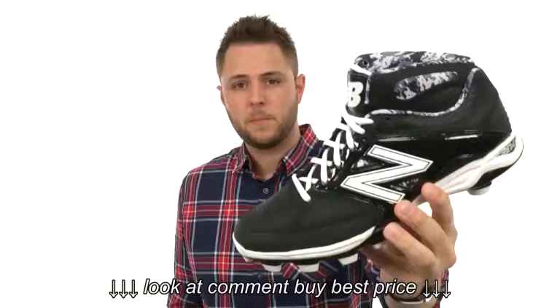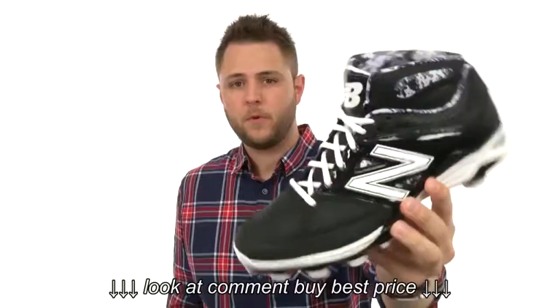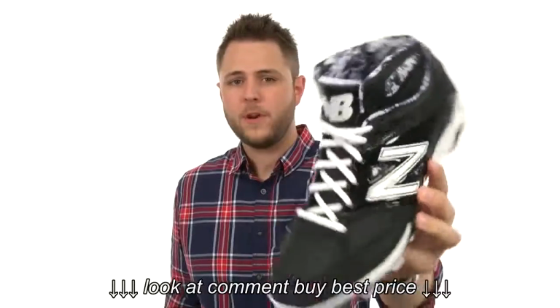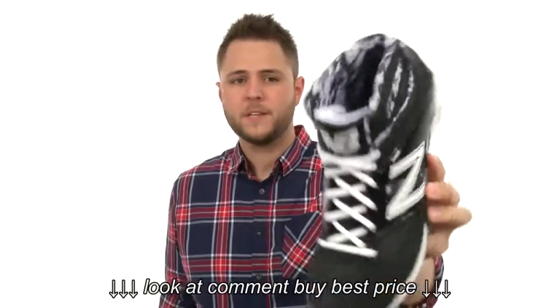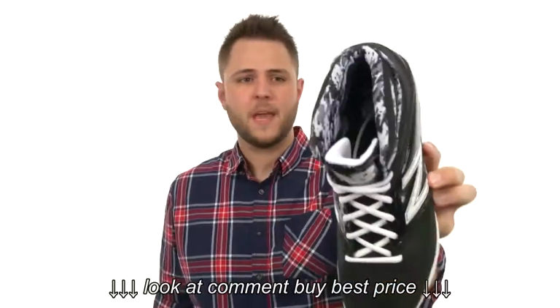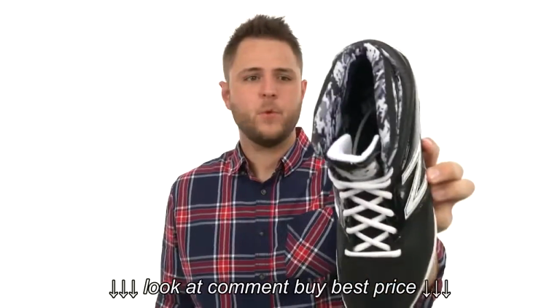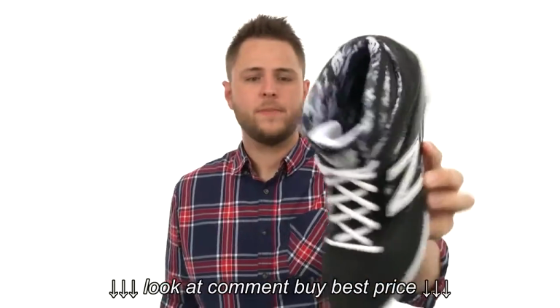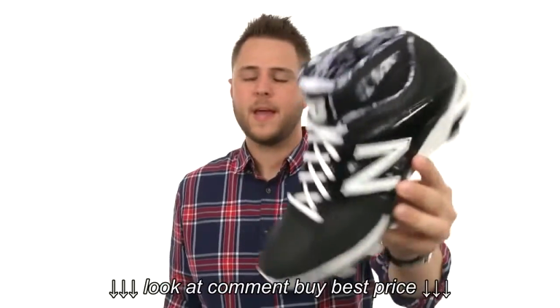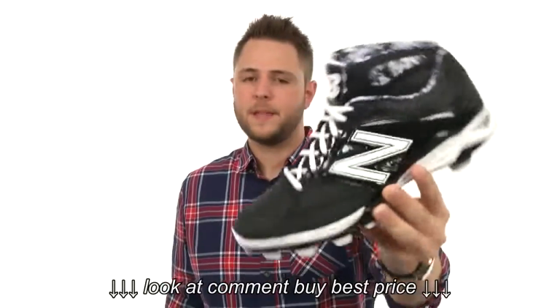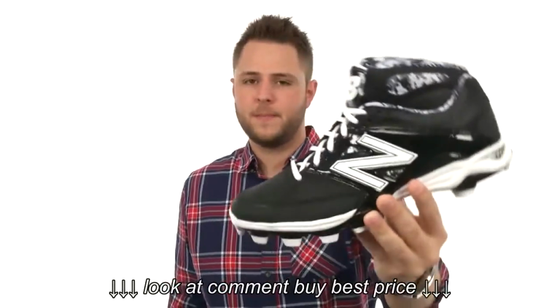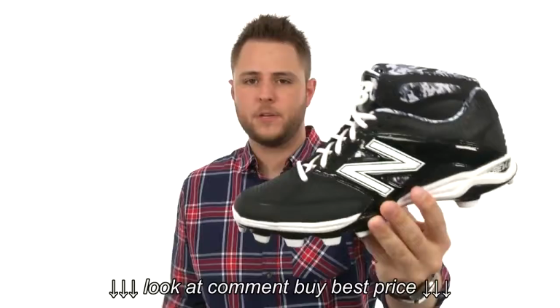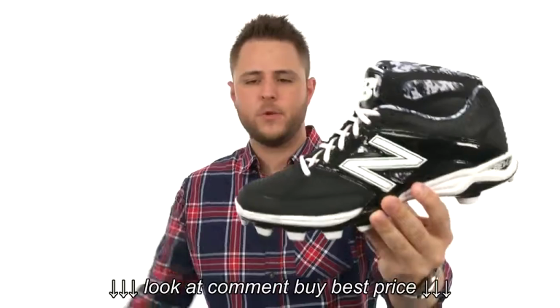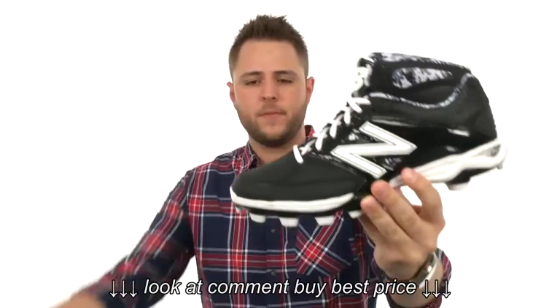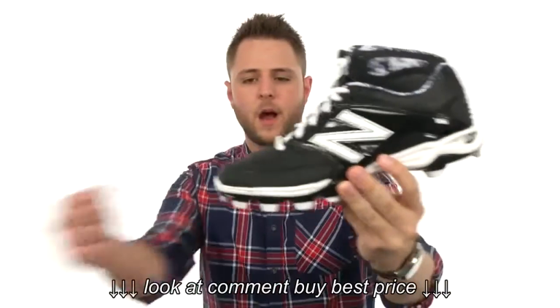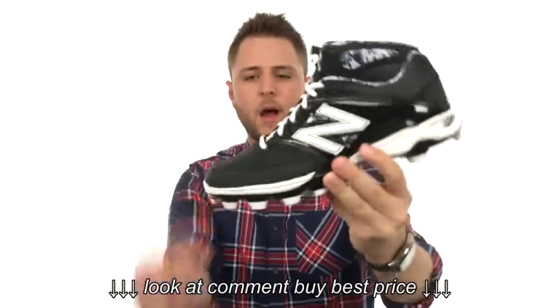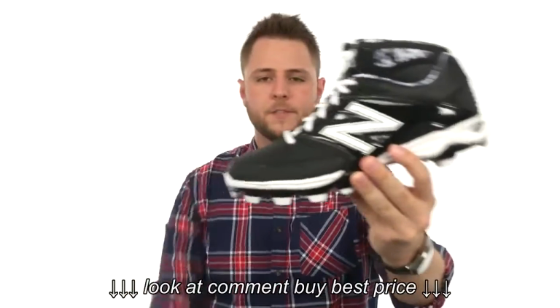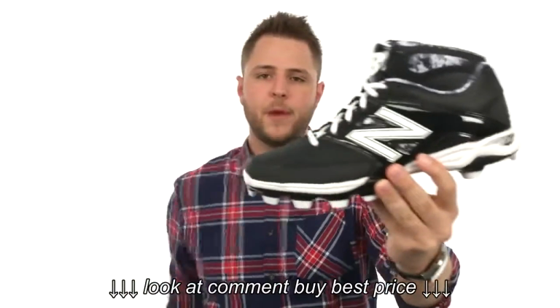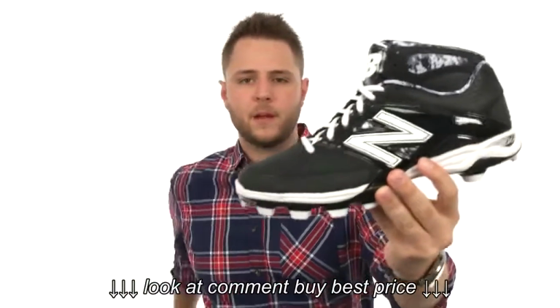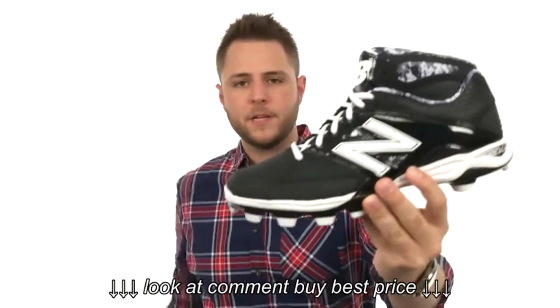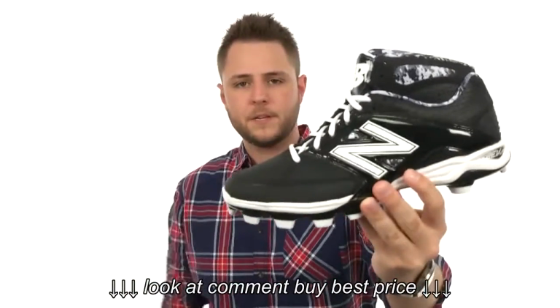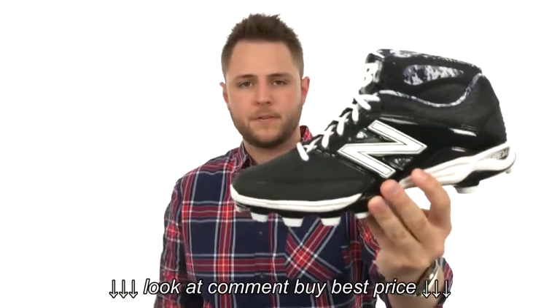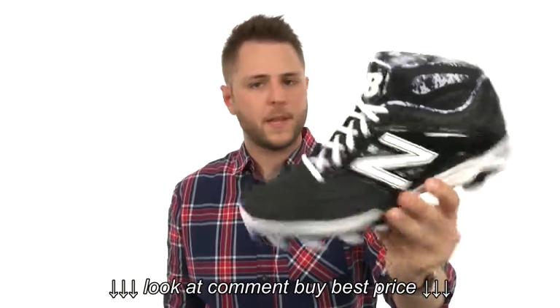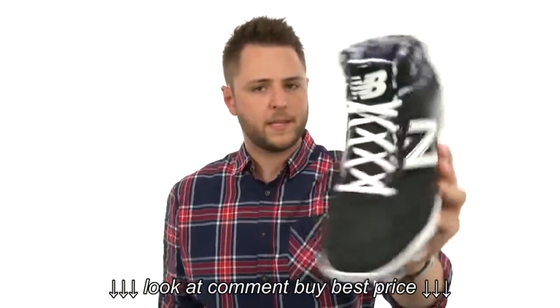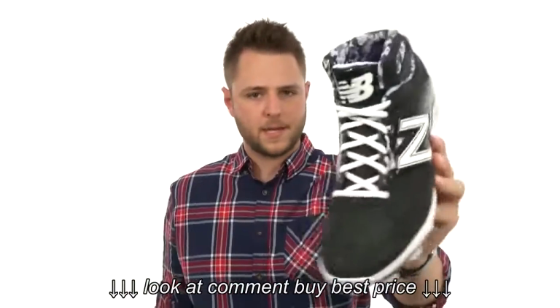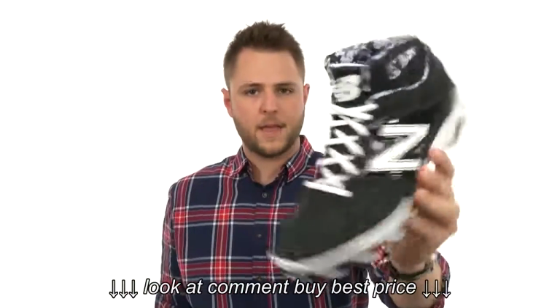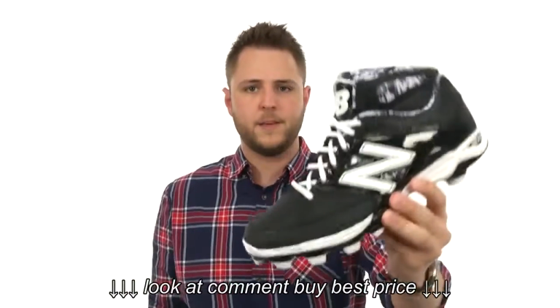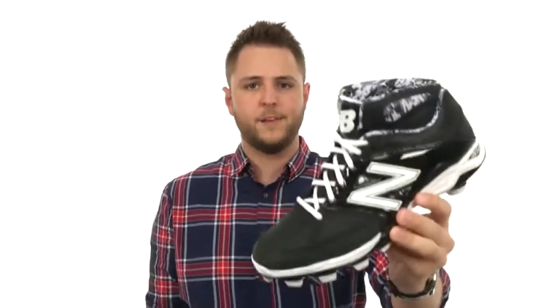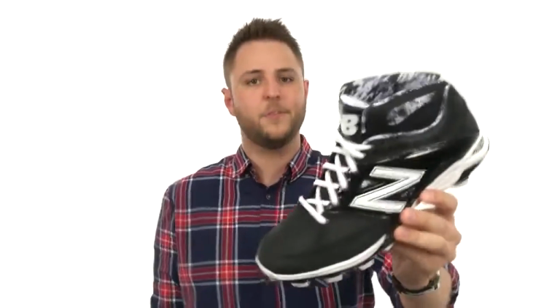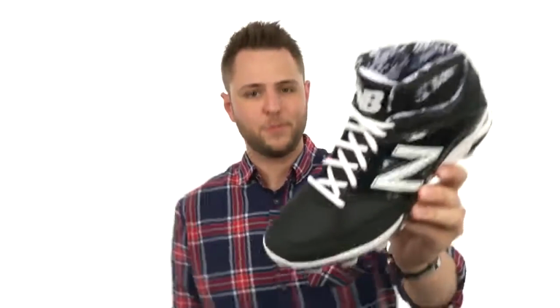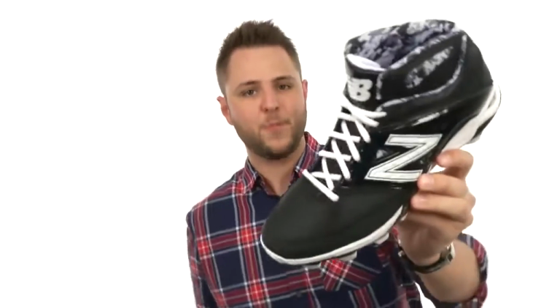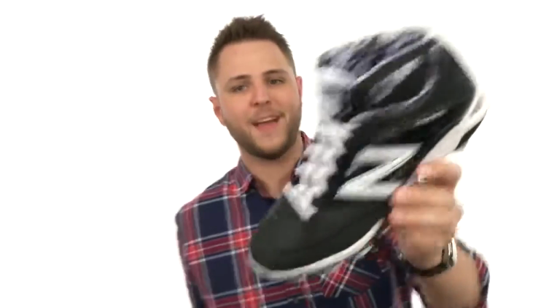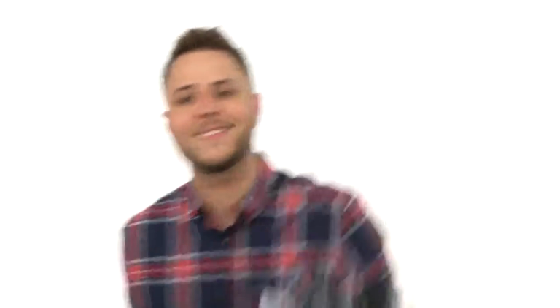Before your next game, you have got to make sure you have an awesome pair of cleats on your feet like these guys here. They're from New Balance.